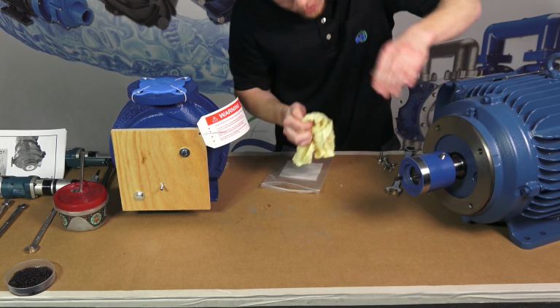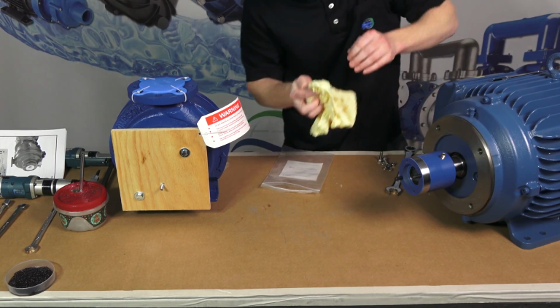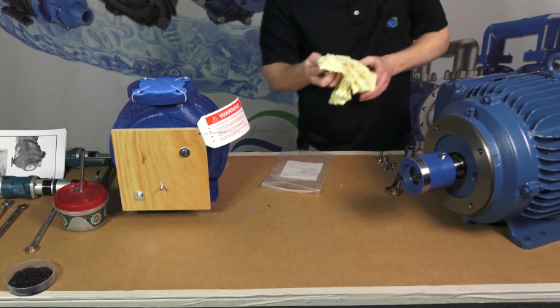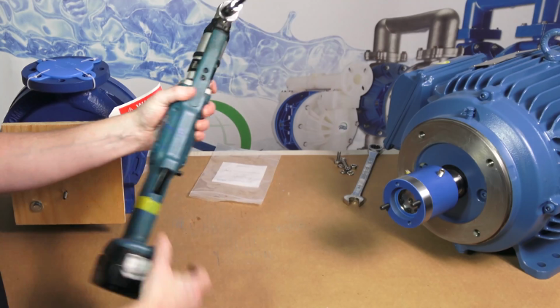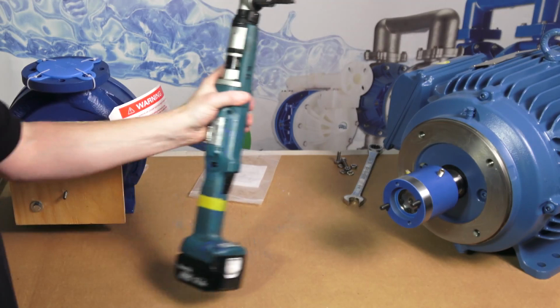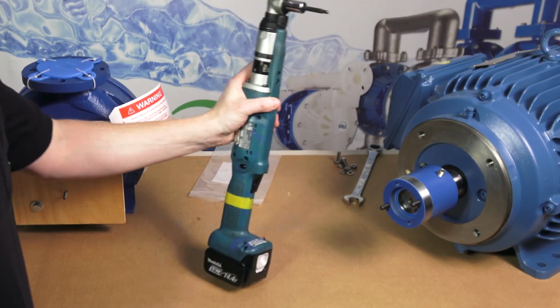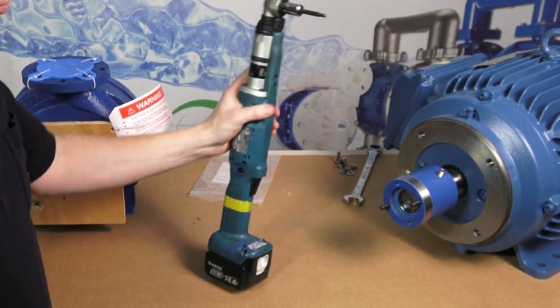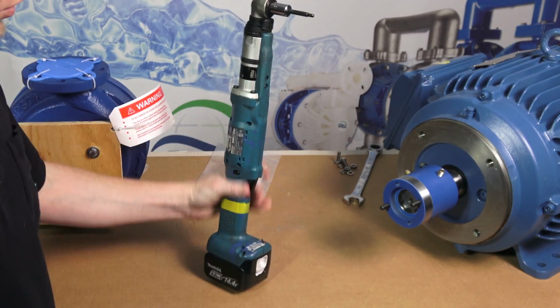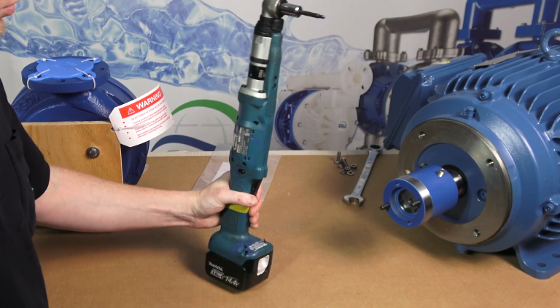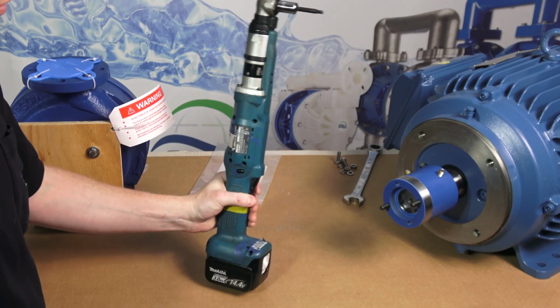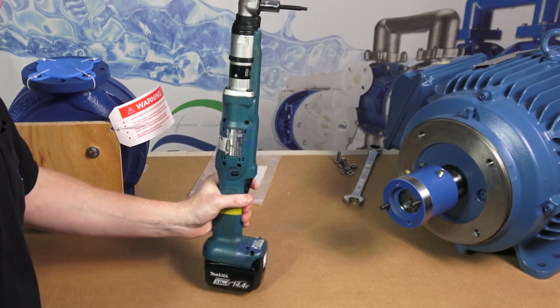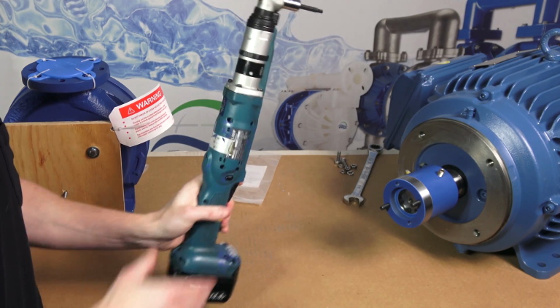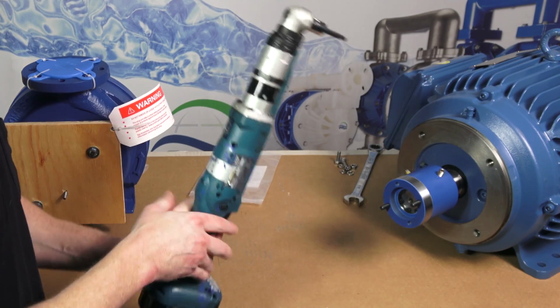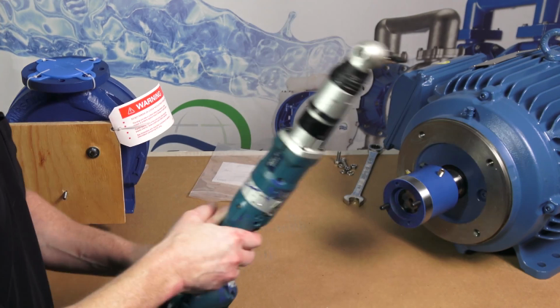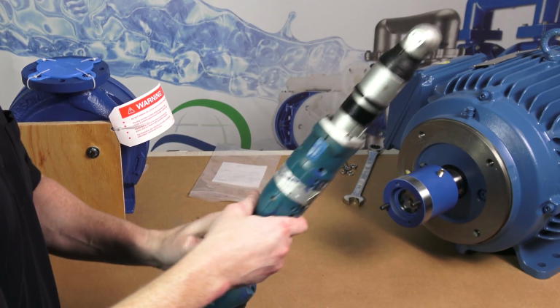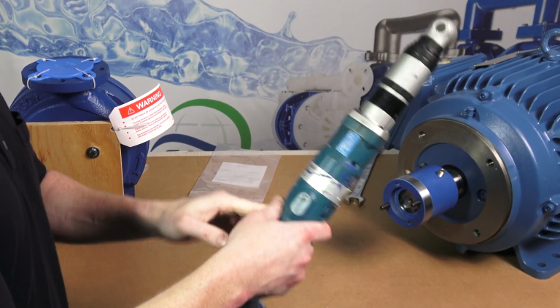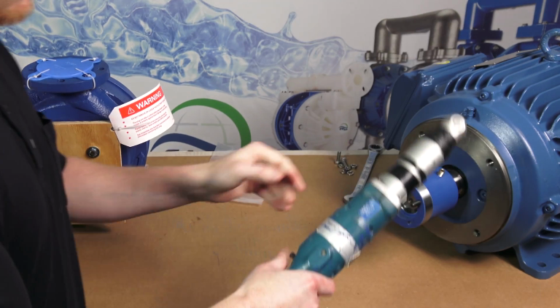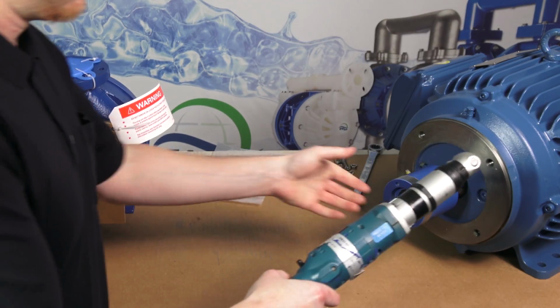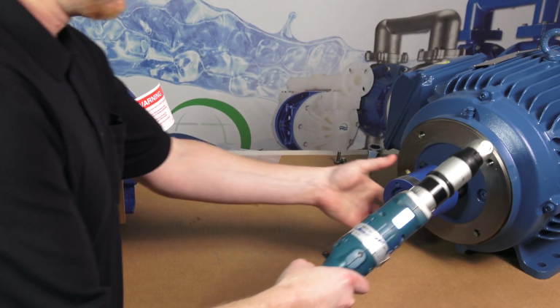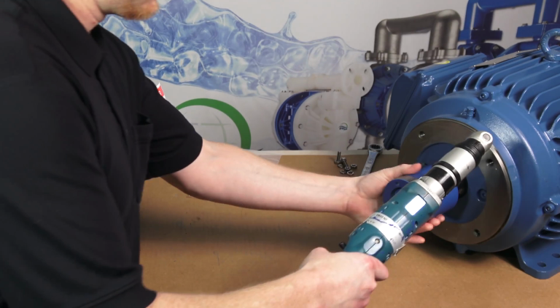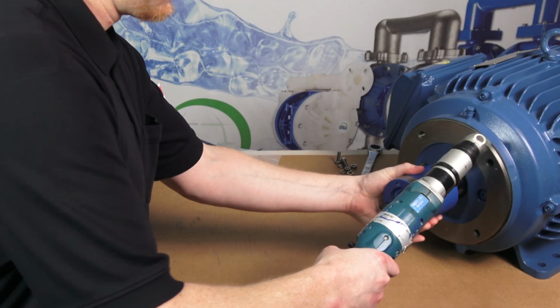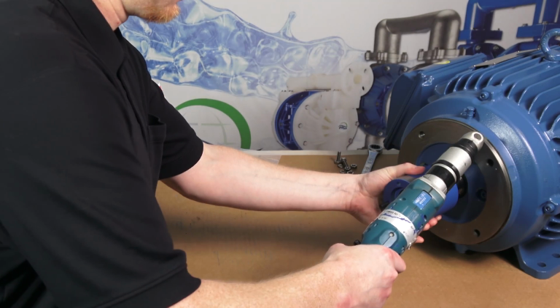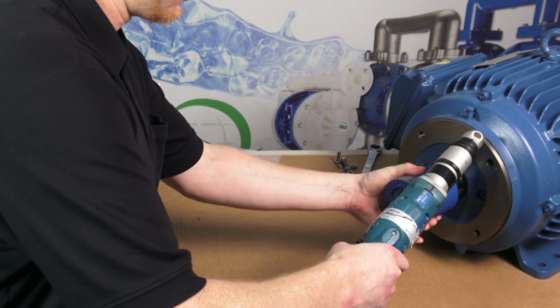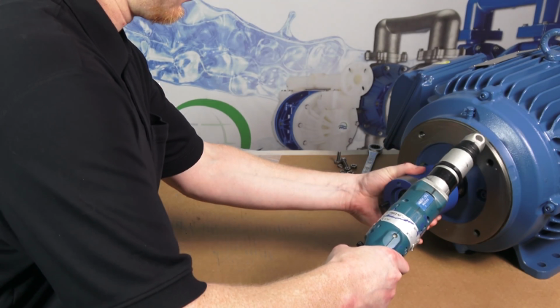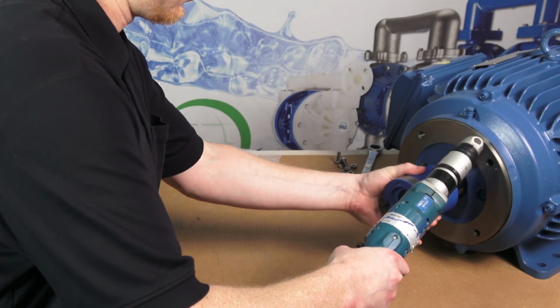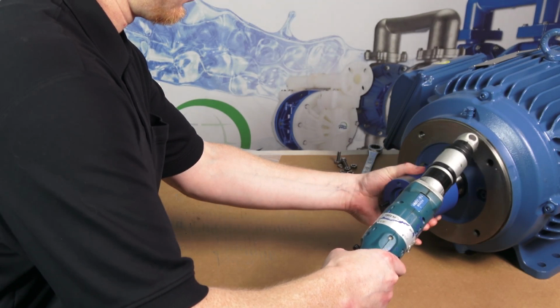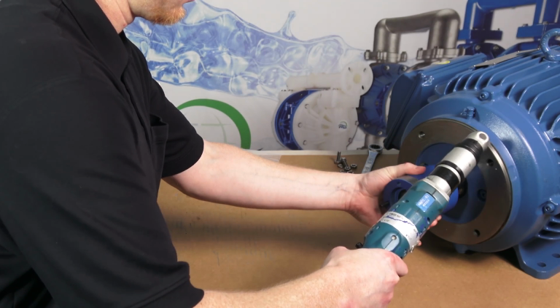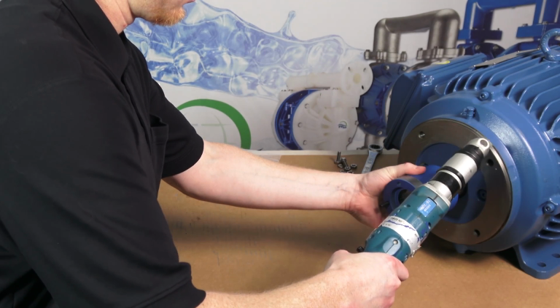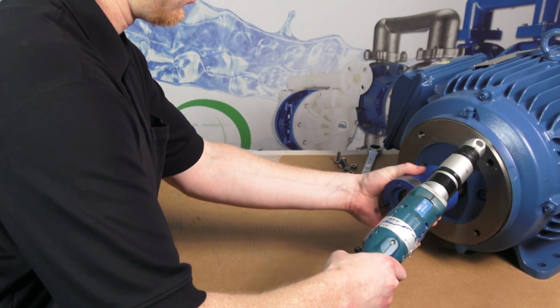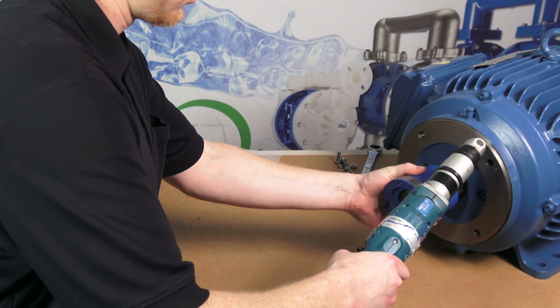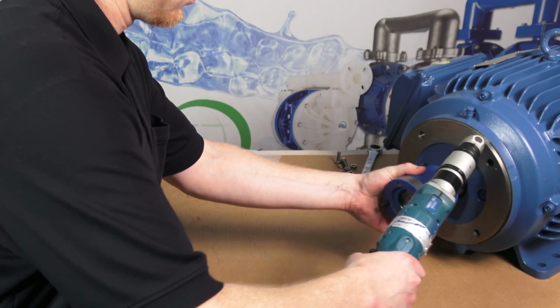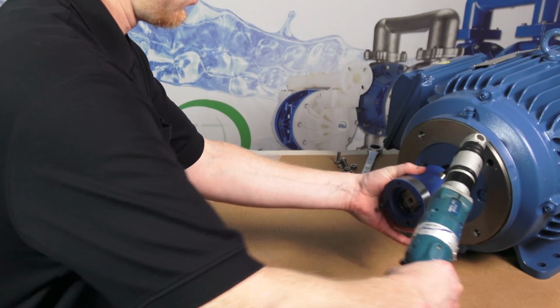Using a 3/16th inch torque wrench, tighten both set screws to 228 inch pounds.